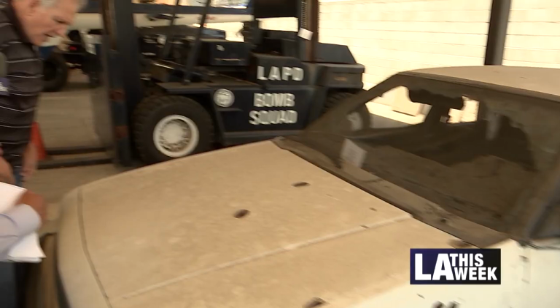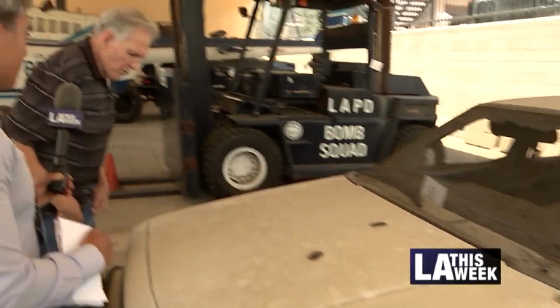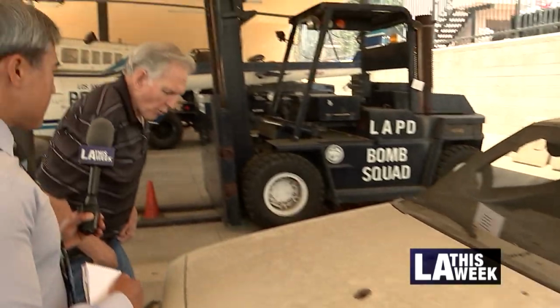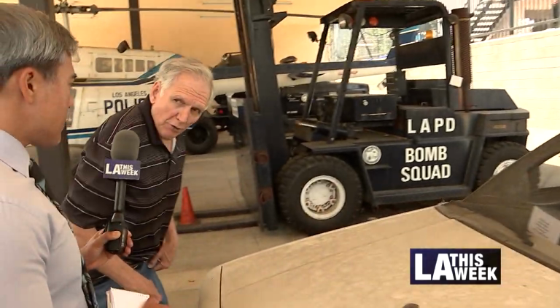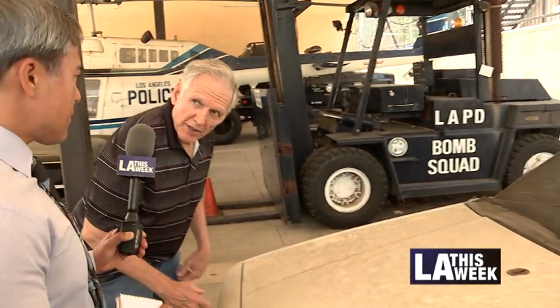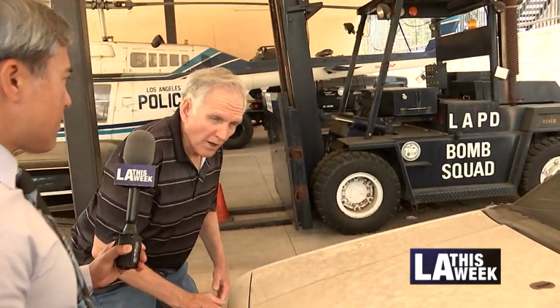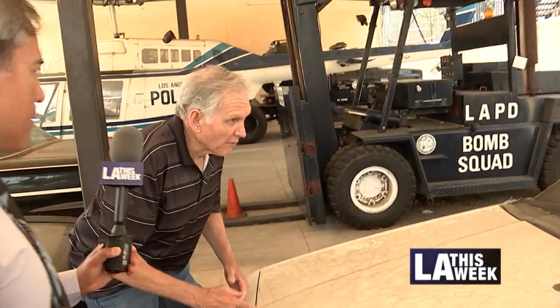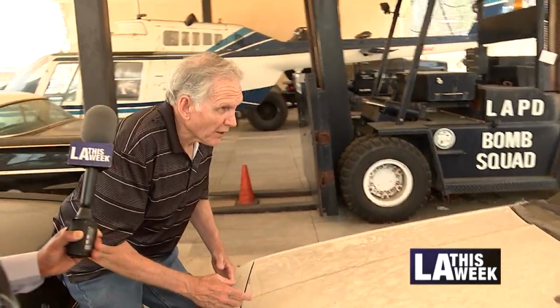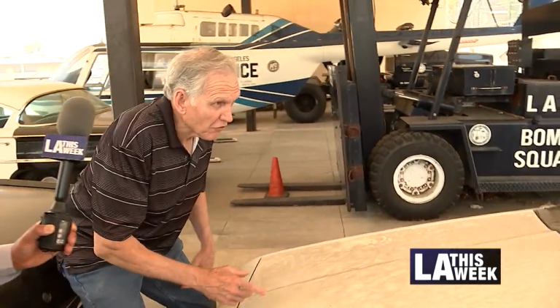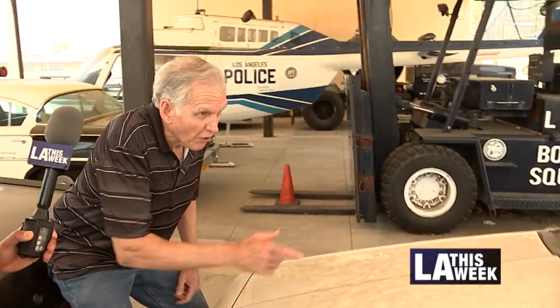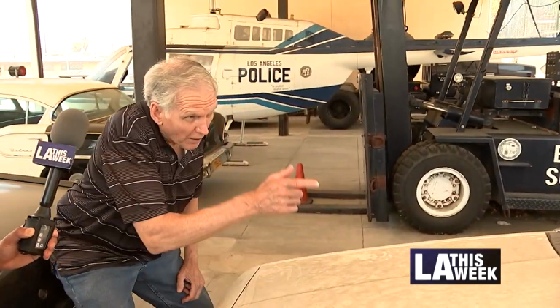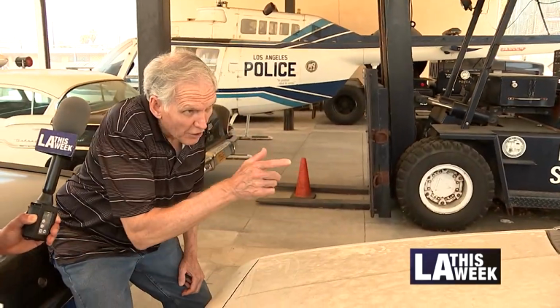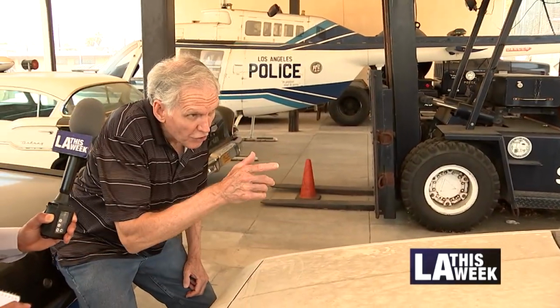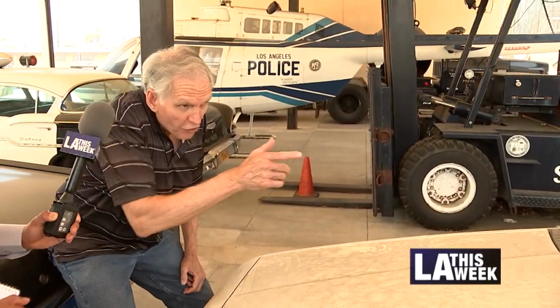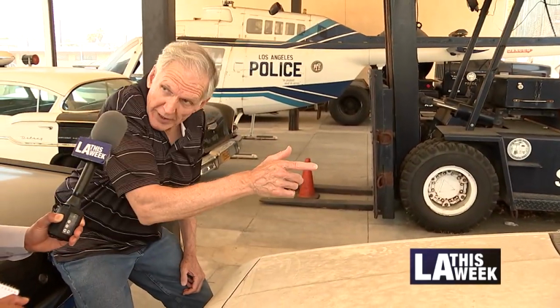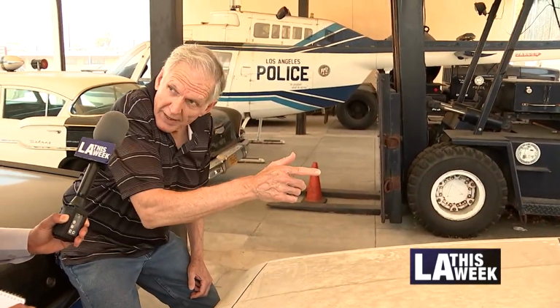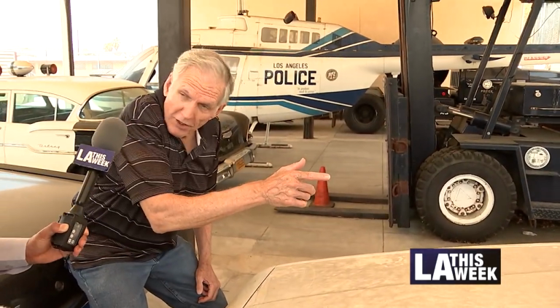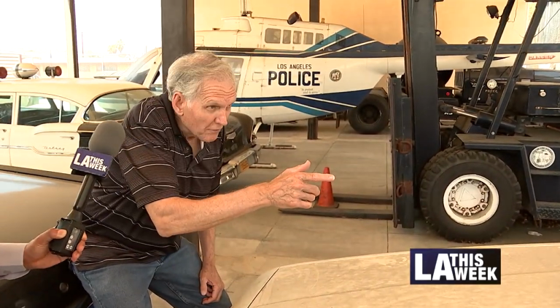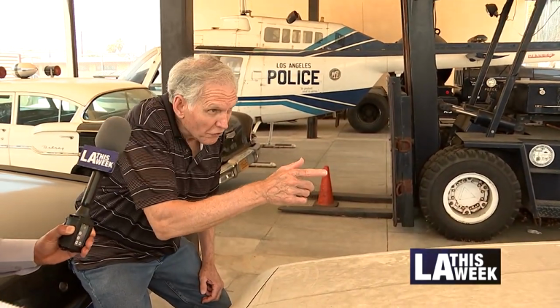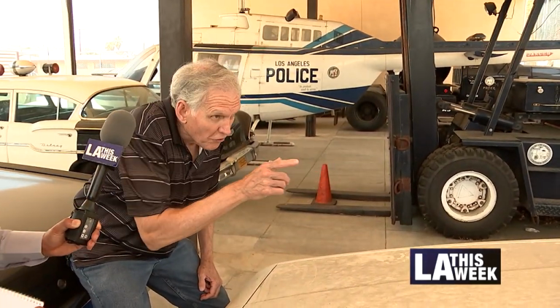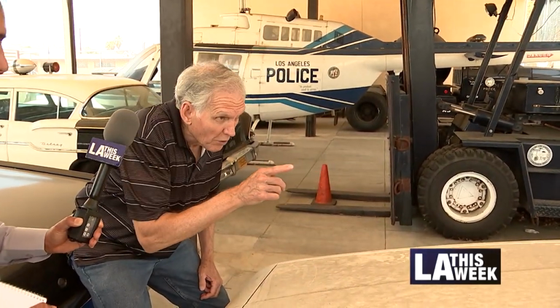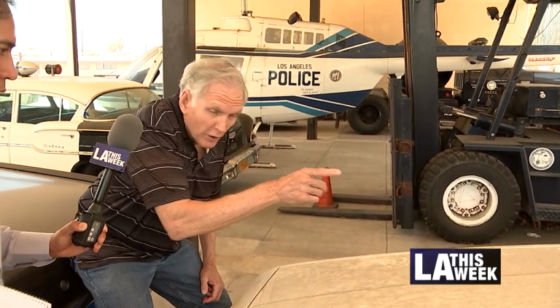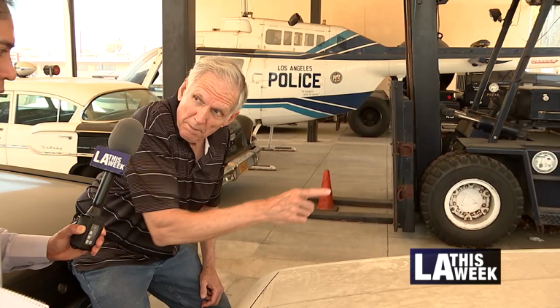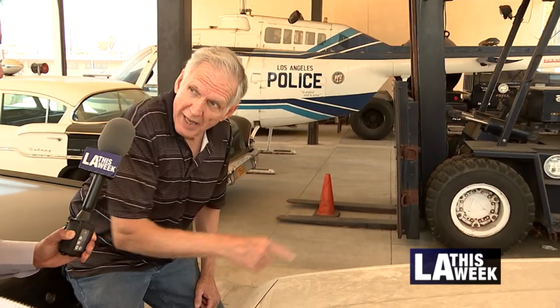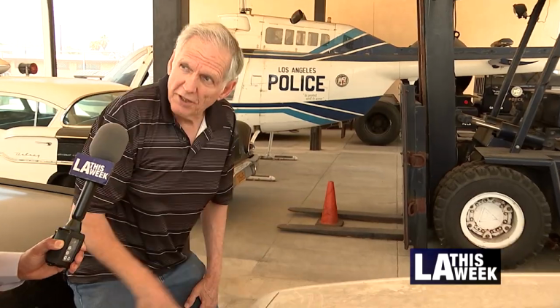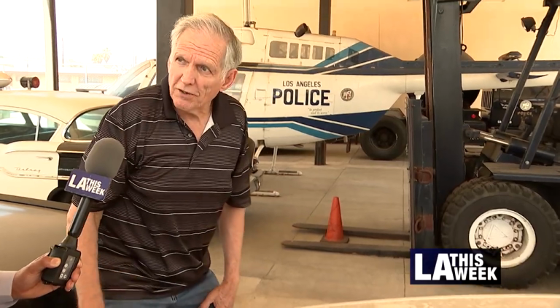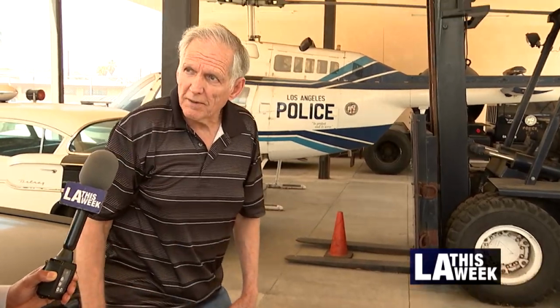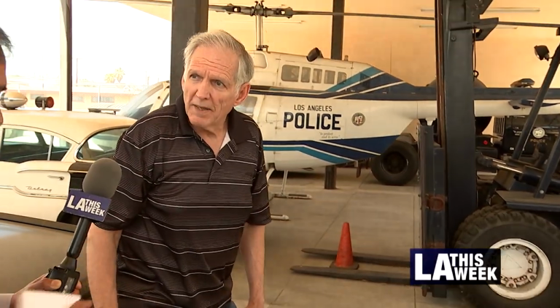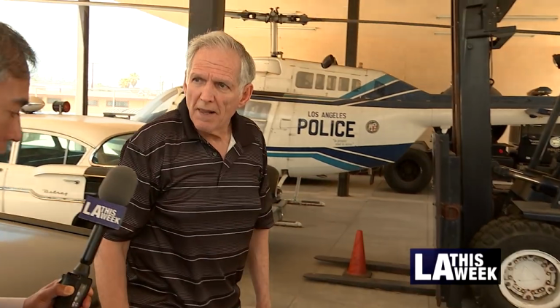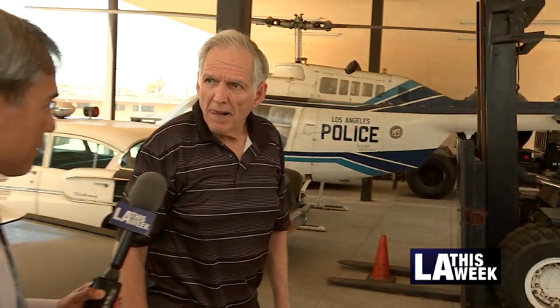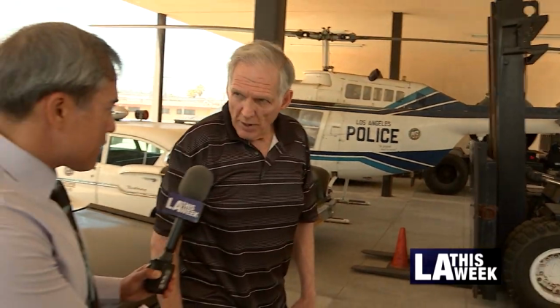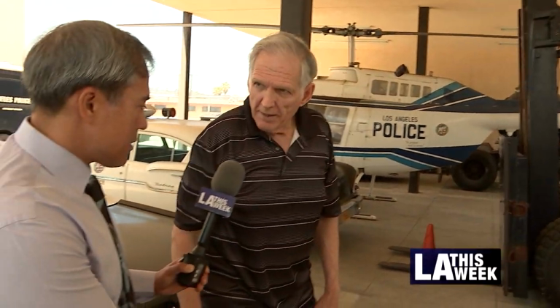He was crouched down in front of this car, shooting at the officers who were located right behind his car, right here.